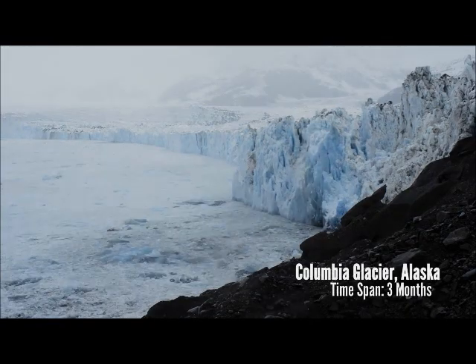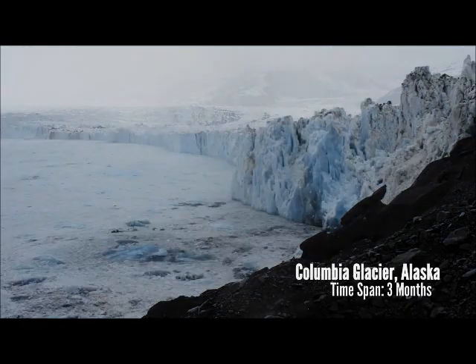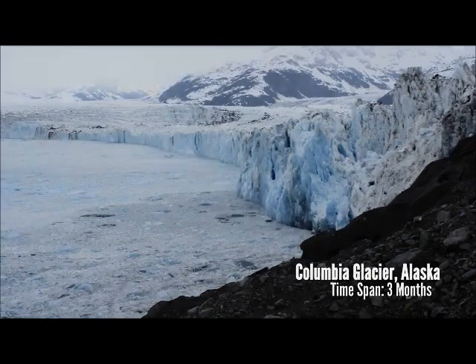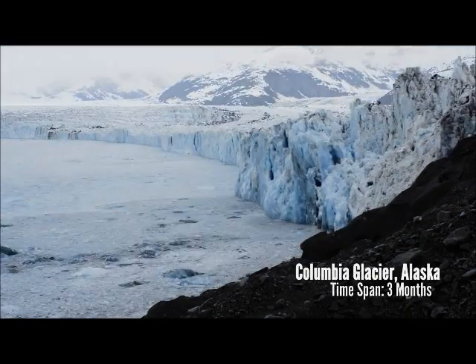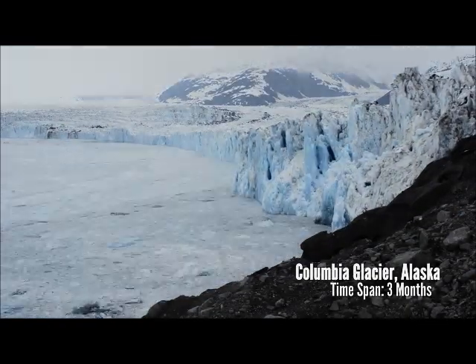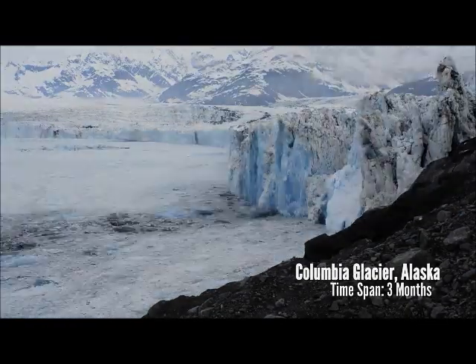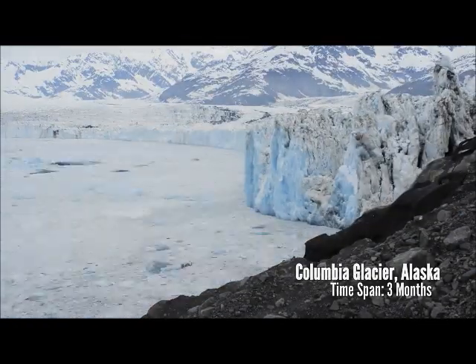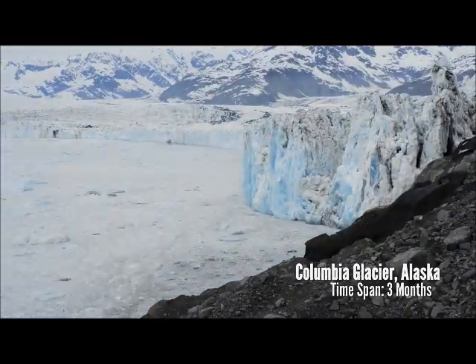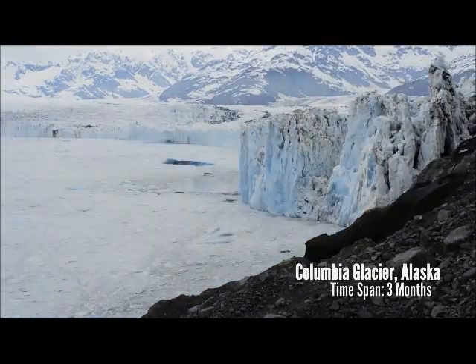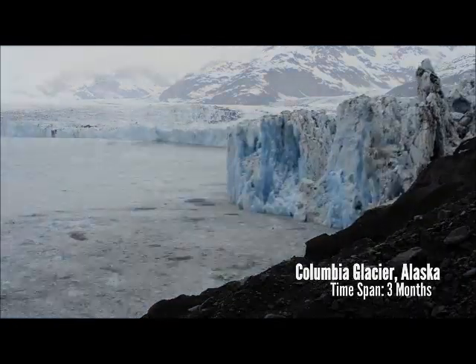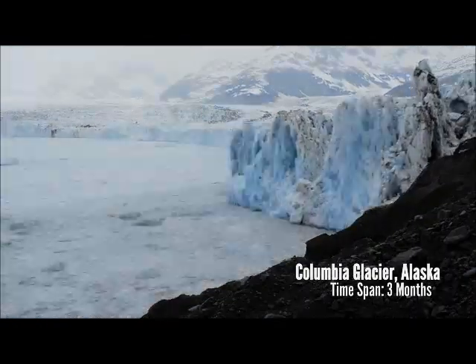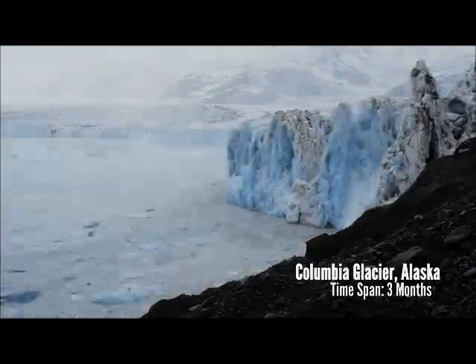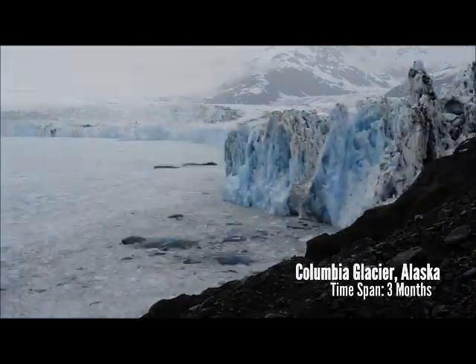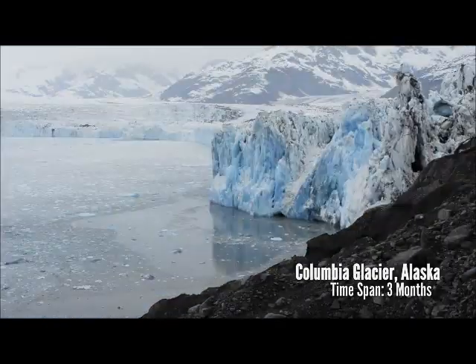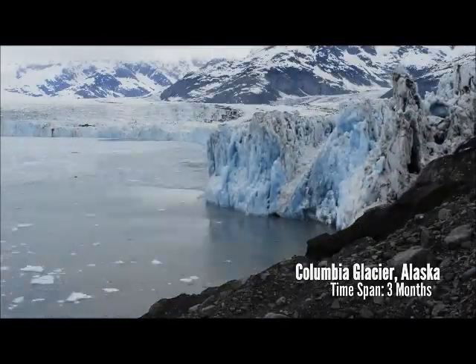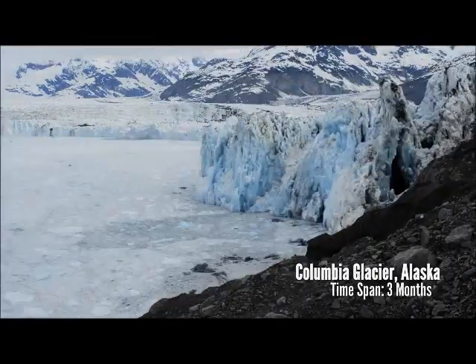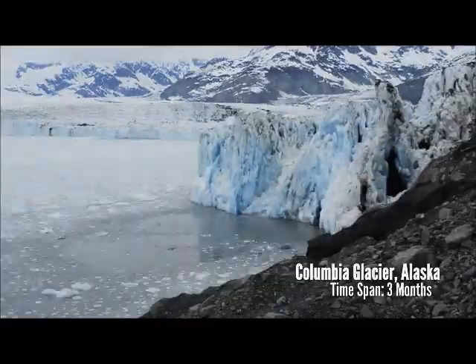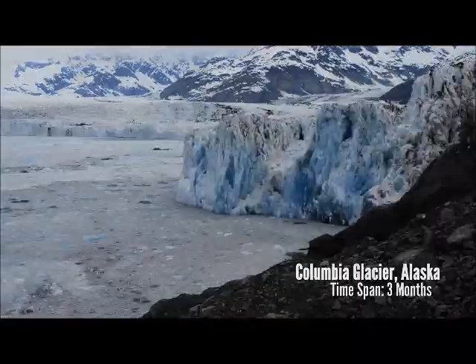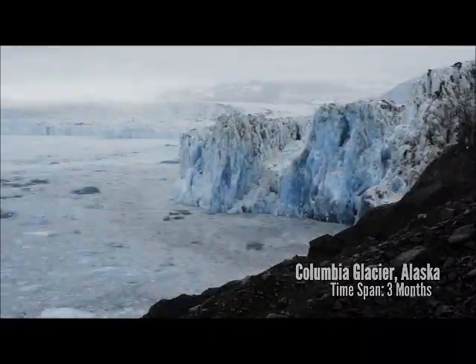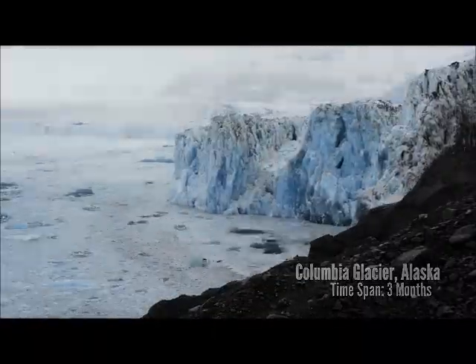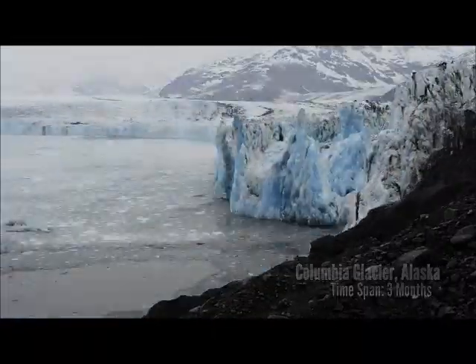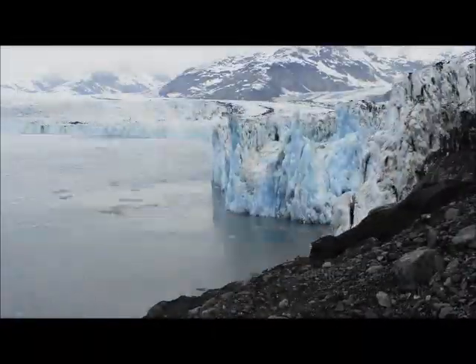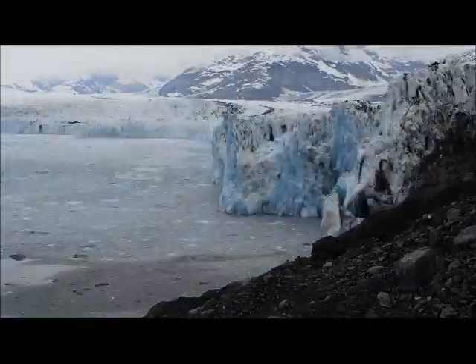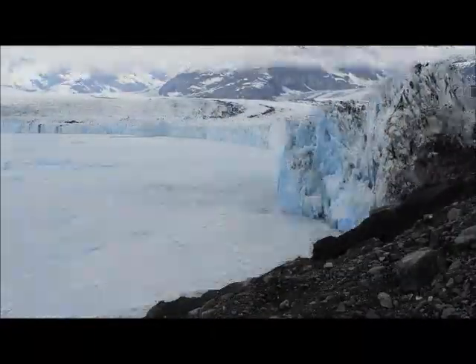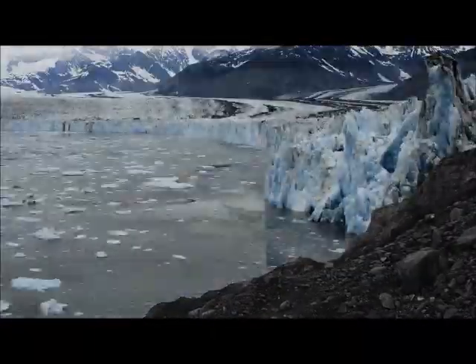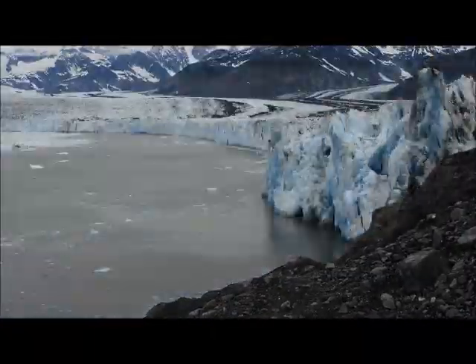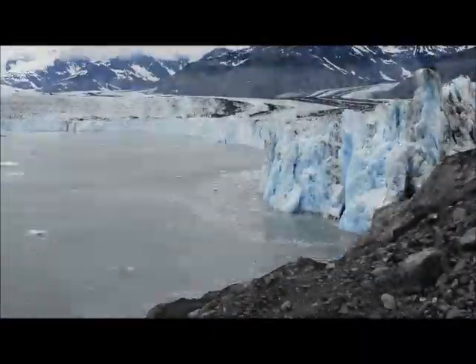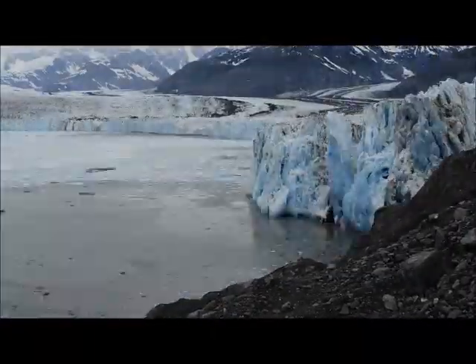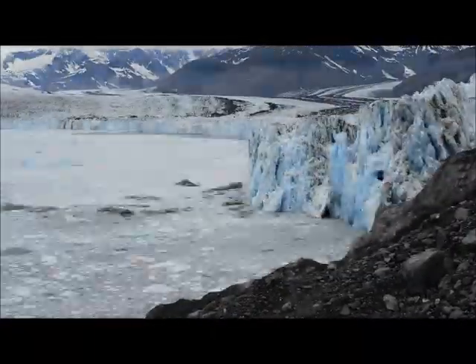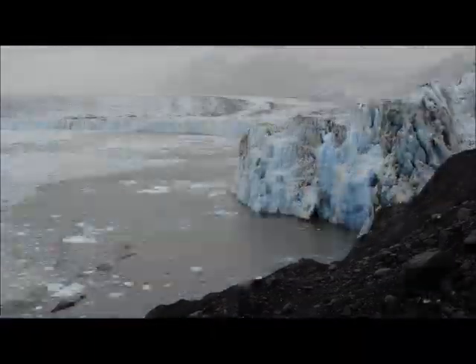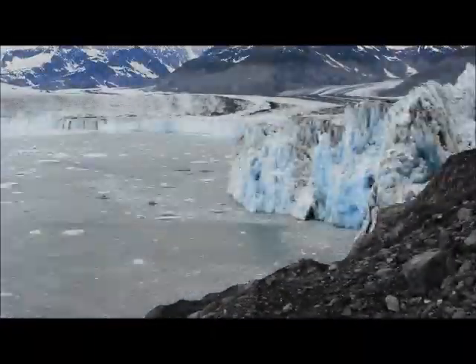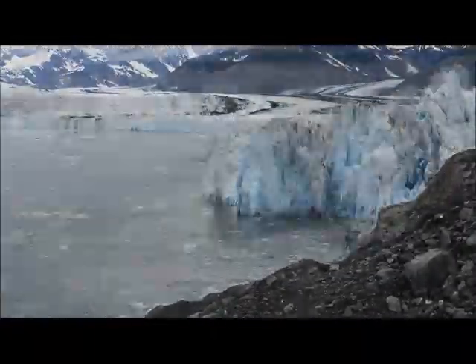We're up at the Columbia Glacier in Alaska. This is a view of what's called the calving face. This is what one of our cameras saw over the course of a few months.